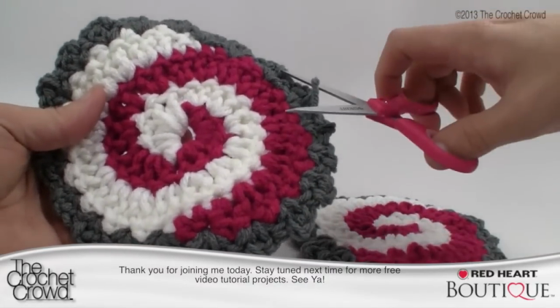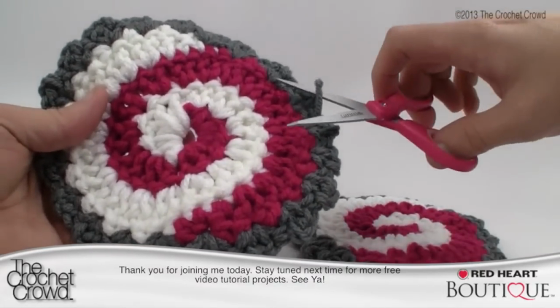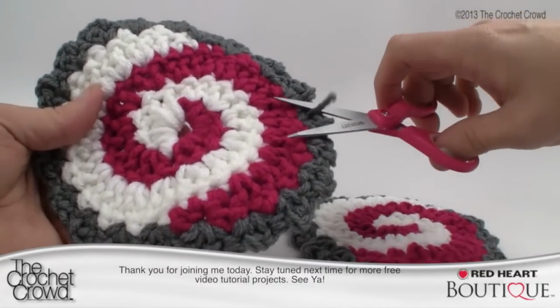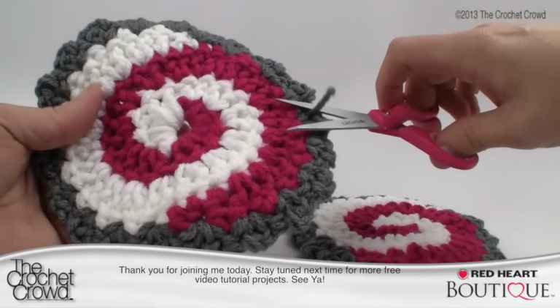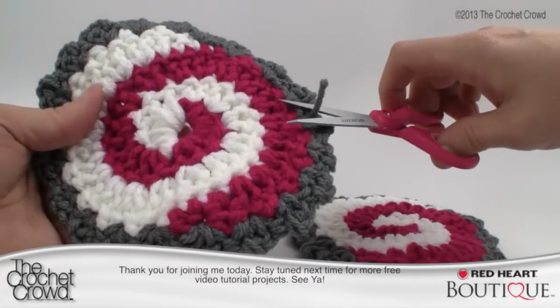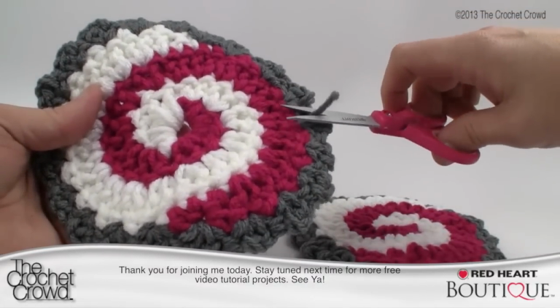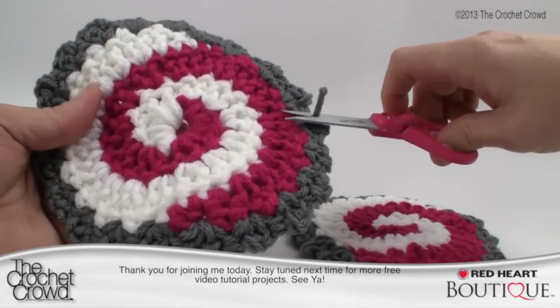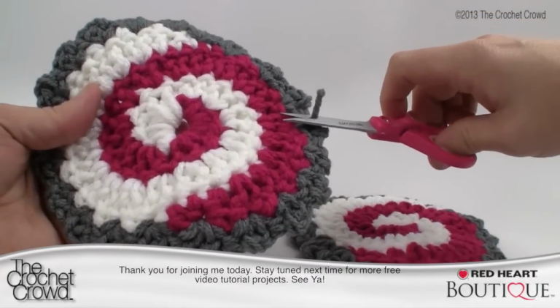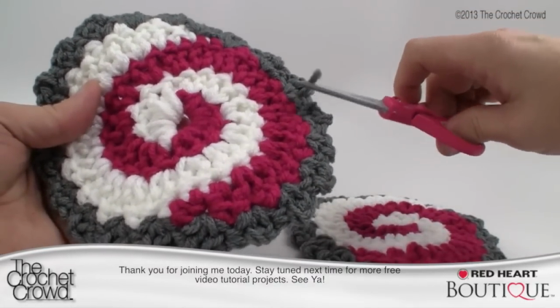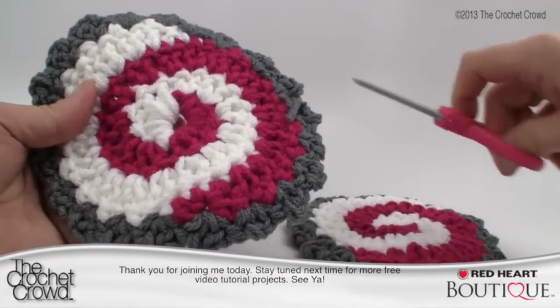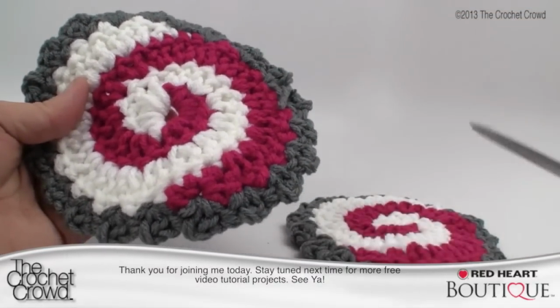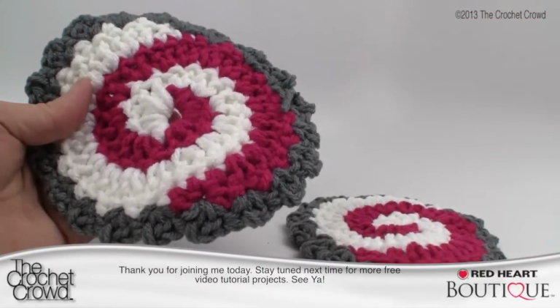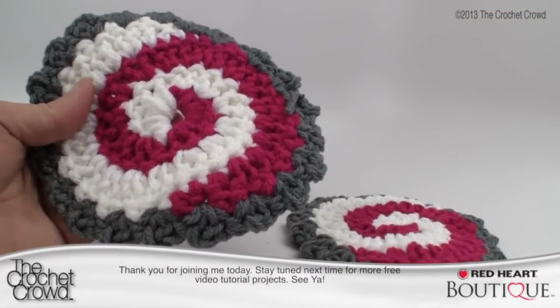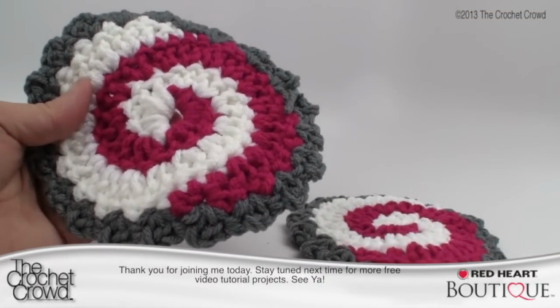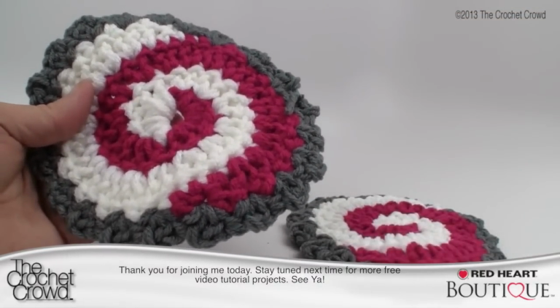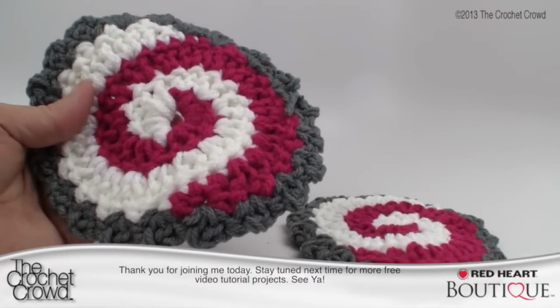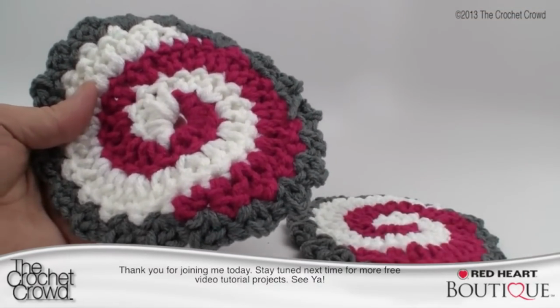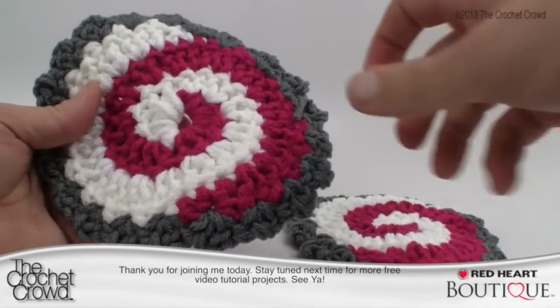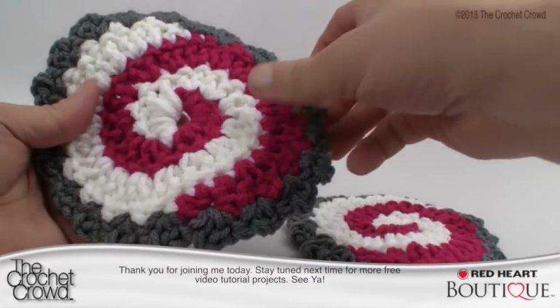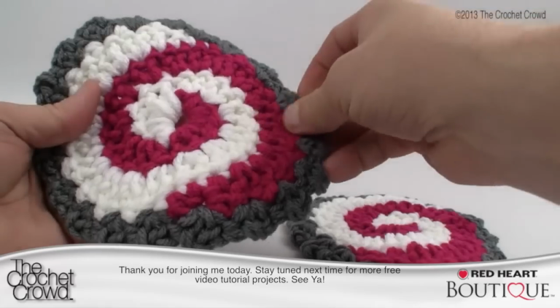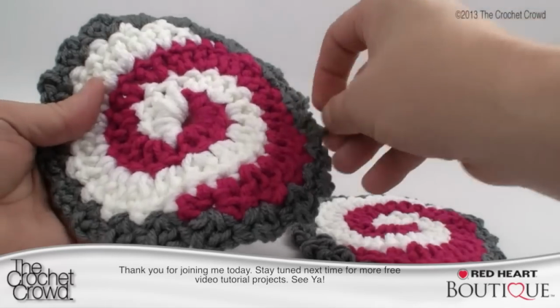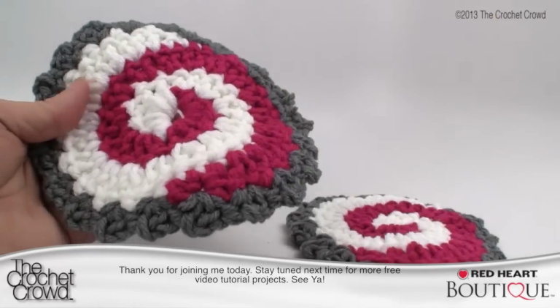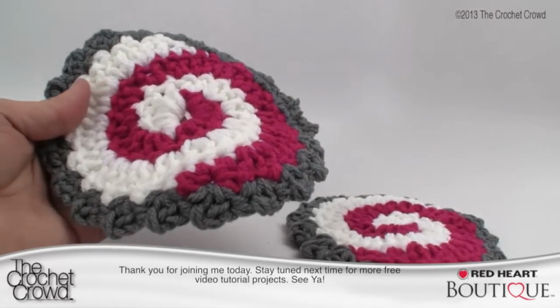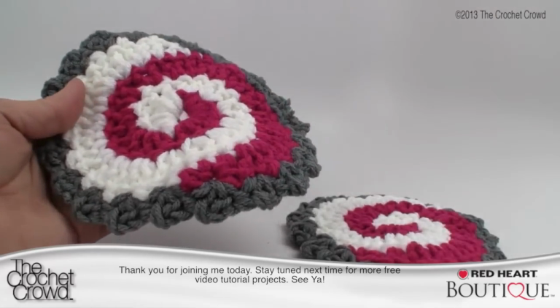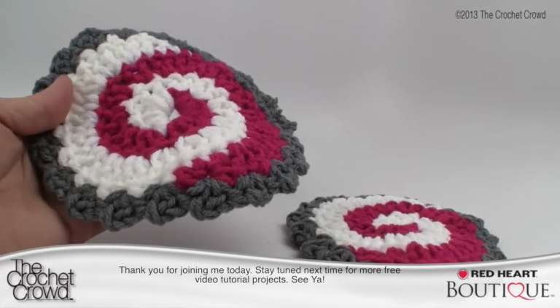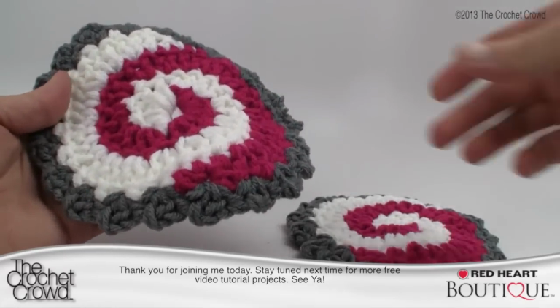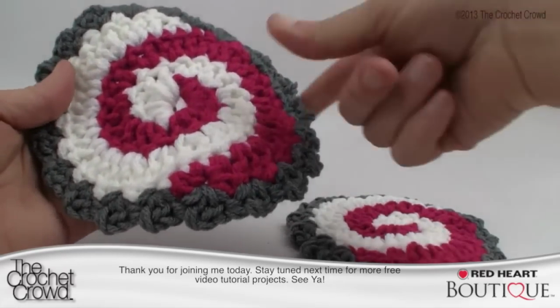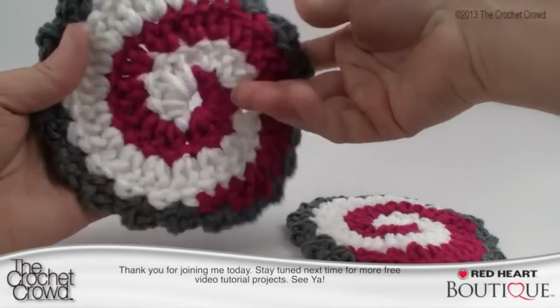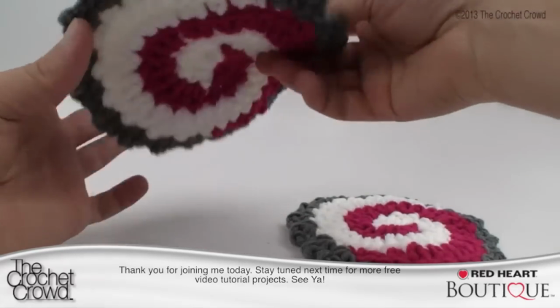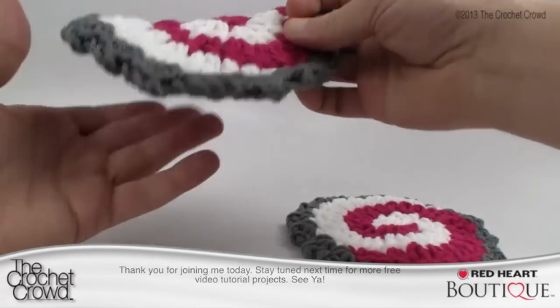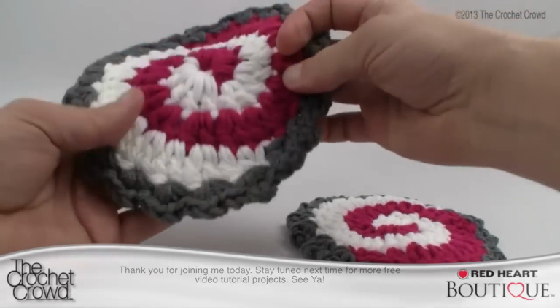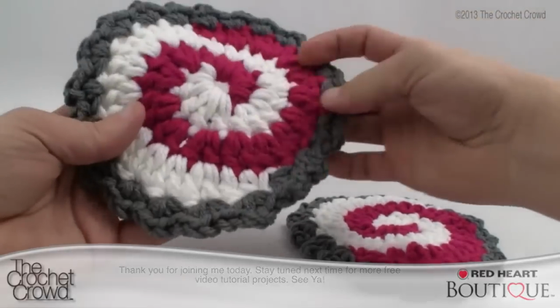On behalf of redheart.com and The Crochet Crowd, I'm your host Mikey. Thank you so much for joining me today. If you have any loose ends, make sure you take care of them. Join me next time as we have more free tutorials and ideas to inspire you. Until next time, I'm Mikey.